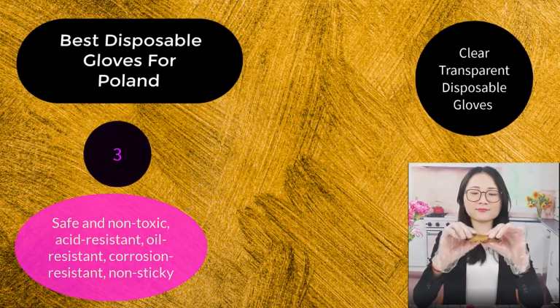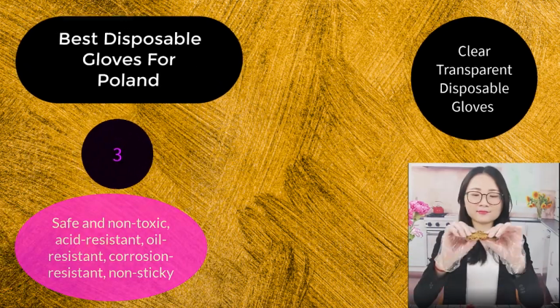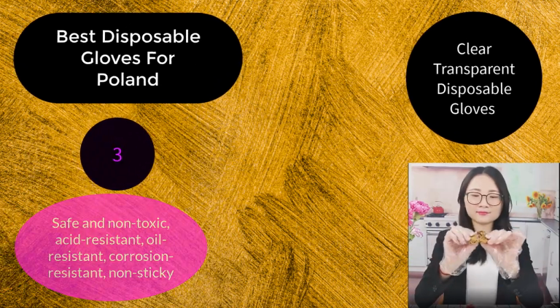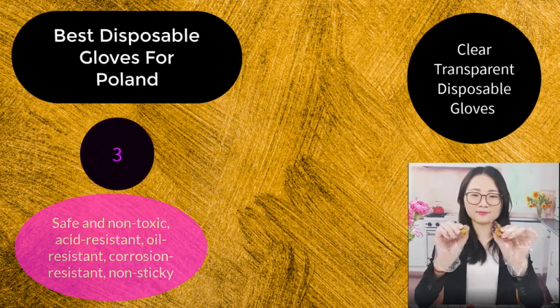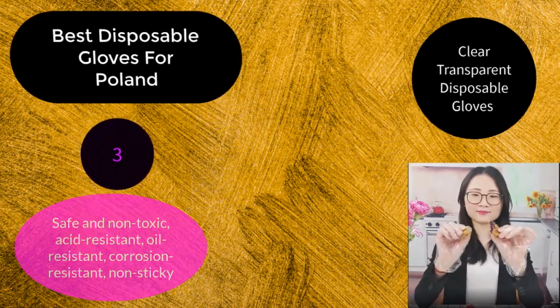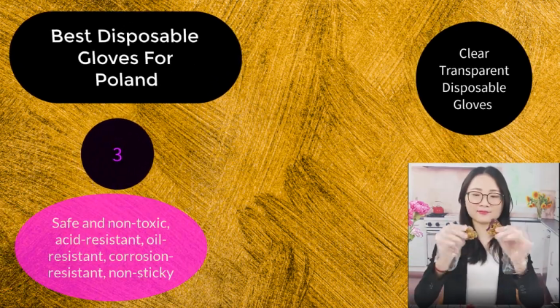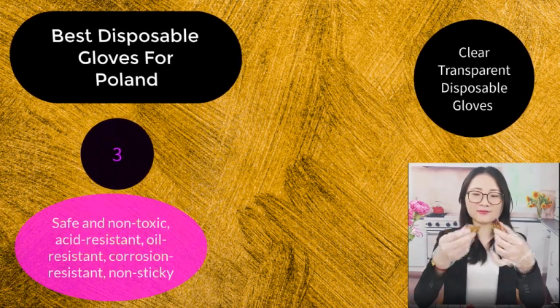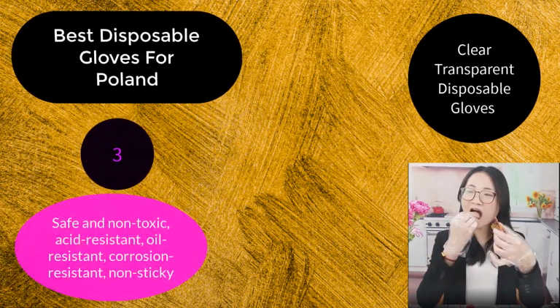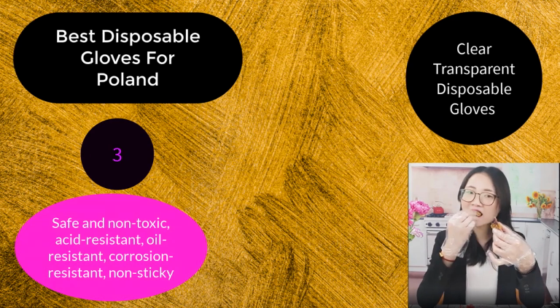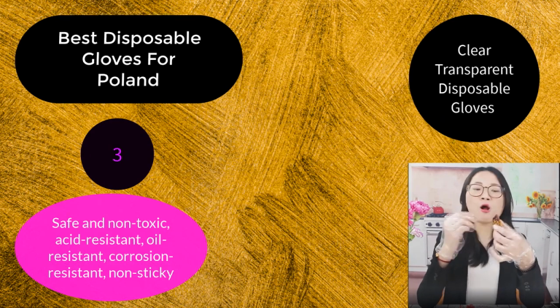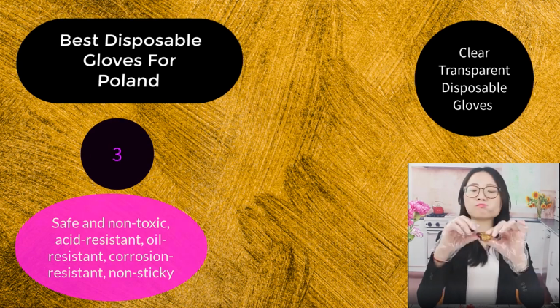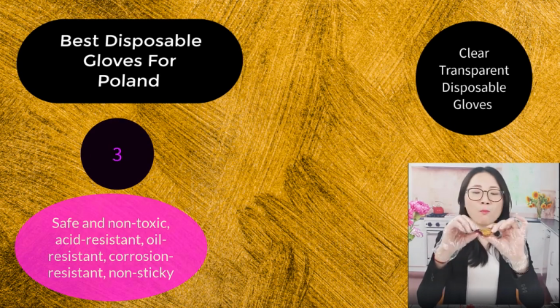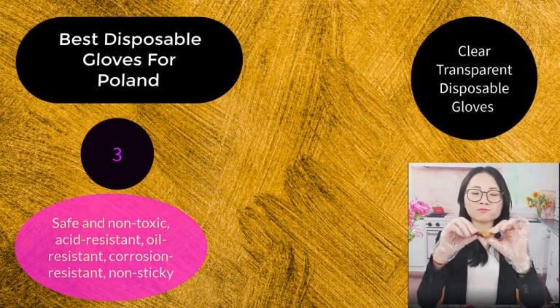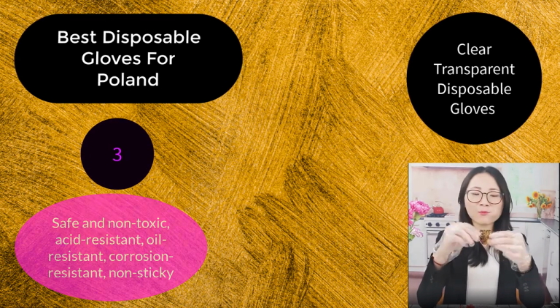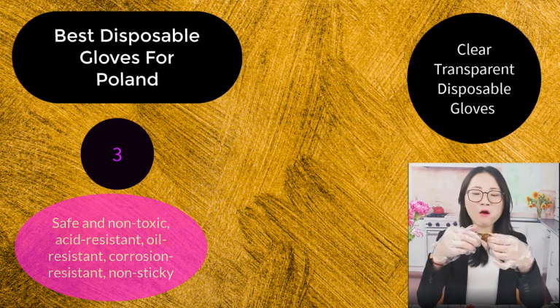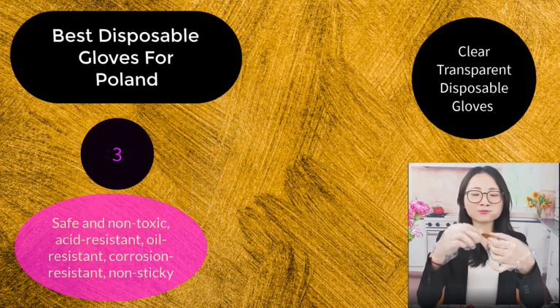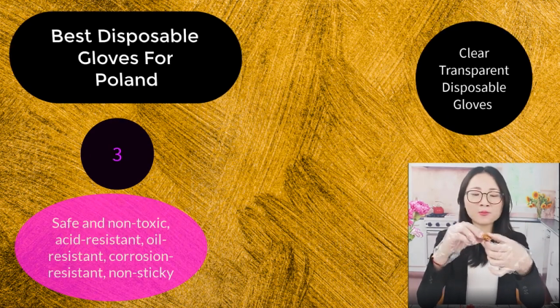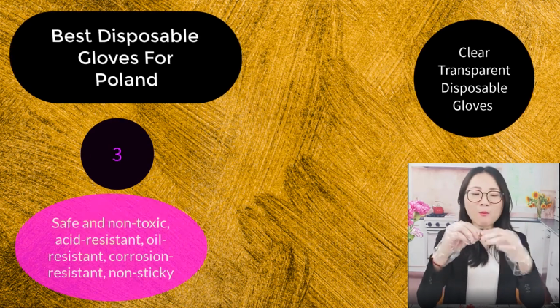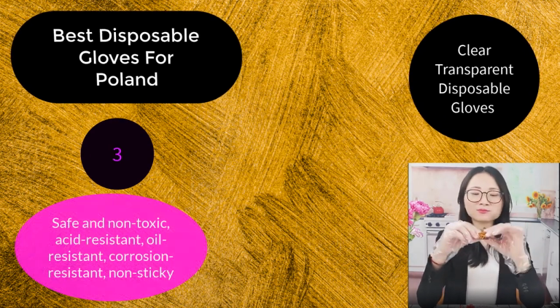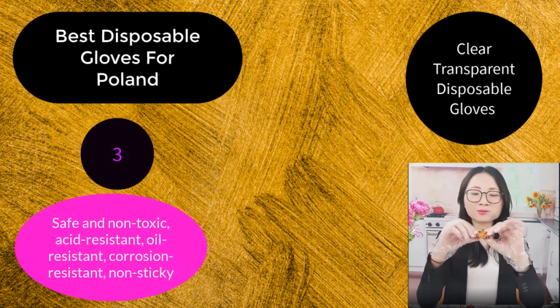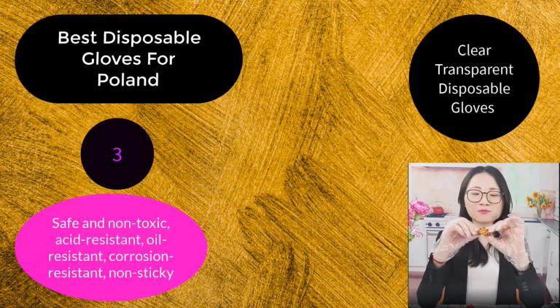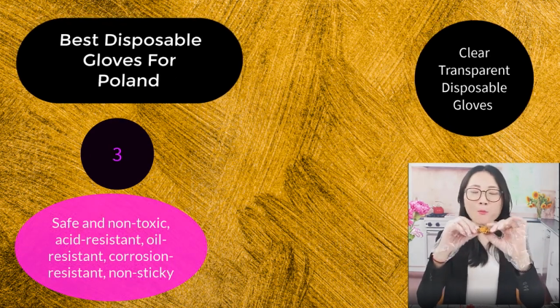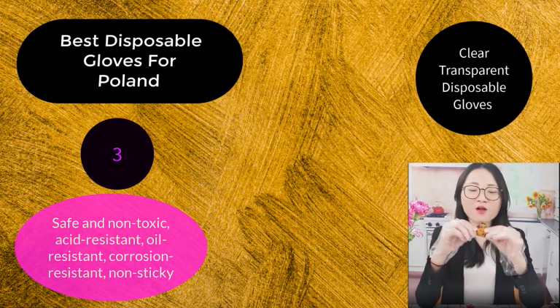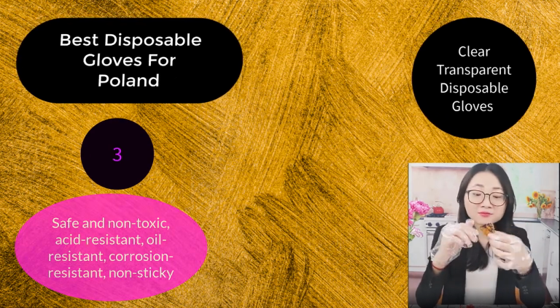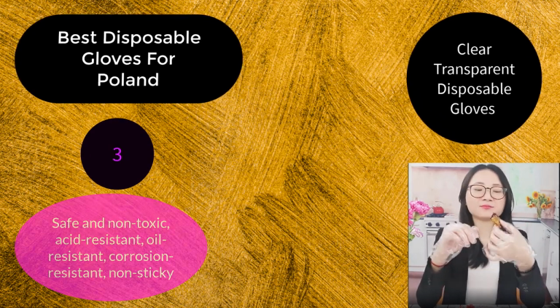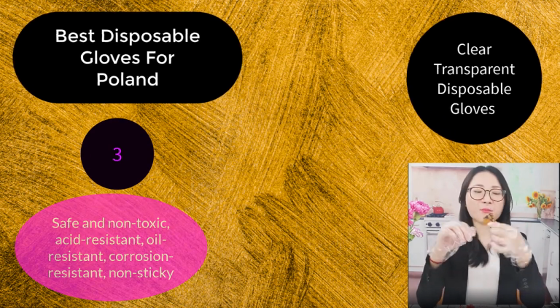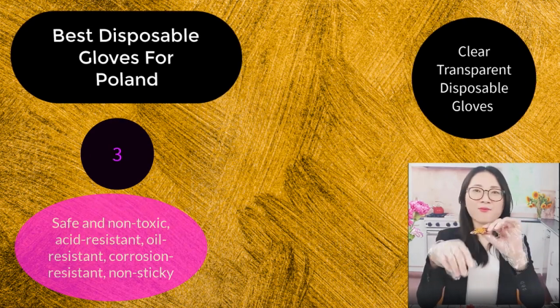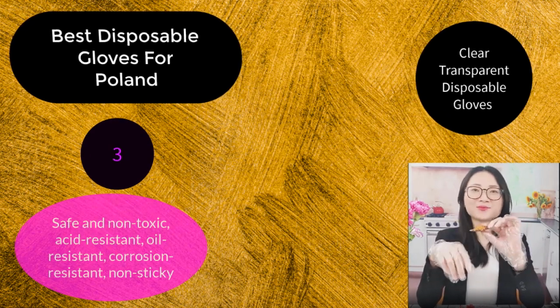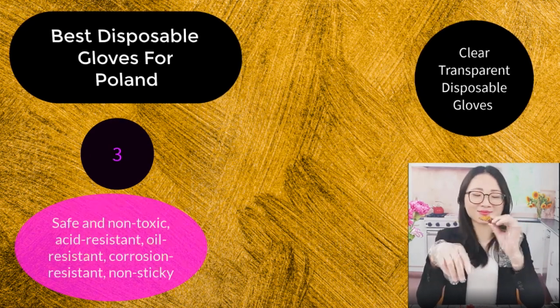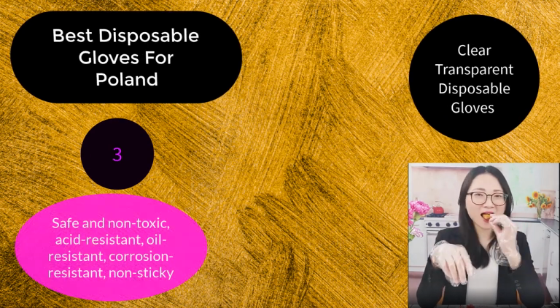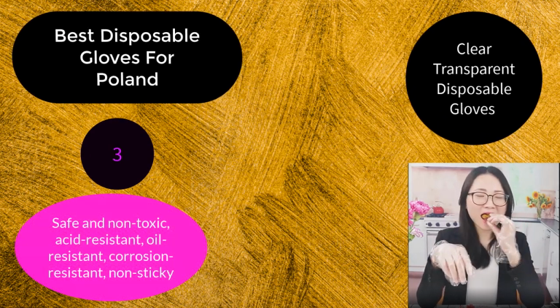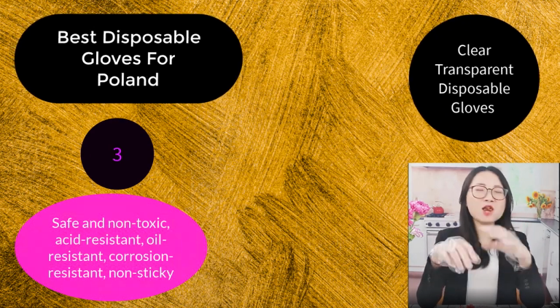Number 3: Safe and non-toxic. Acid resistant. Oil resistant. Corrosion resistant. Non-stick.